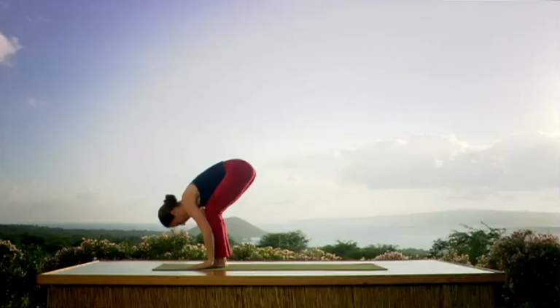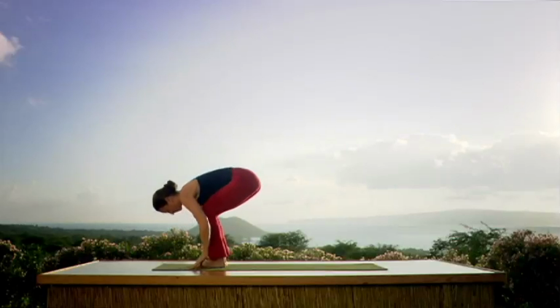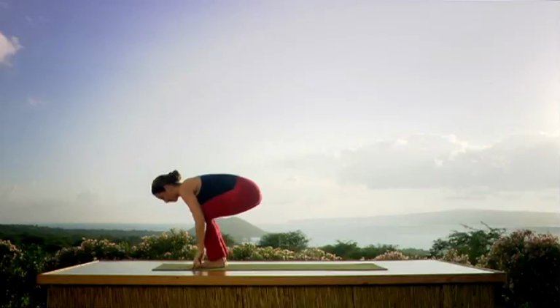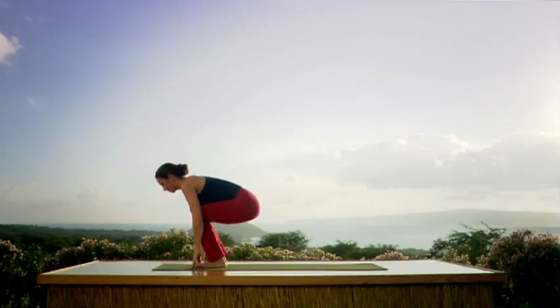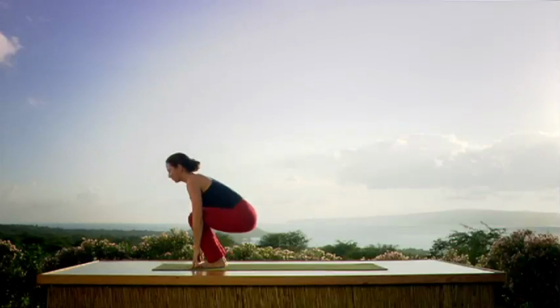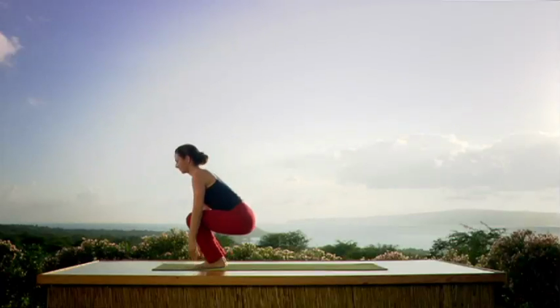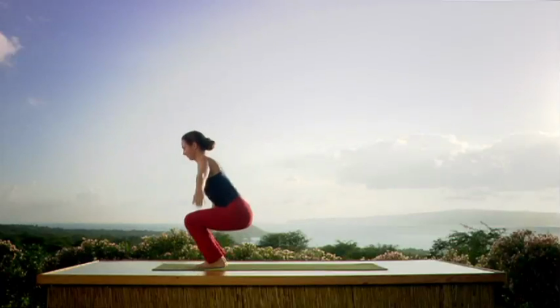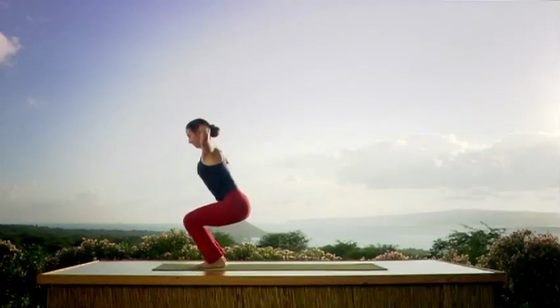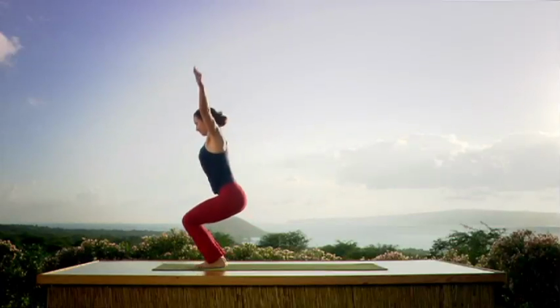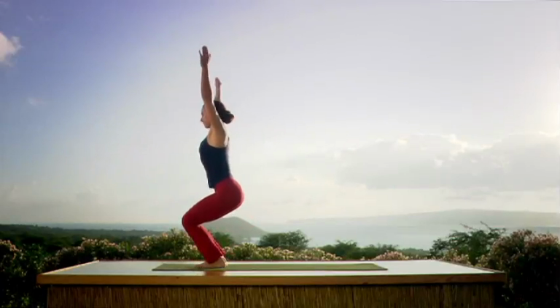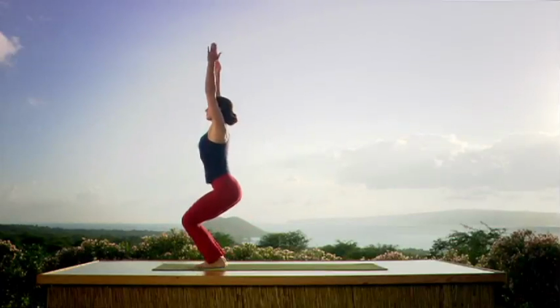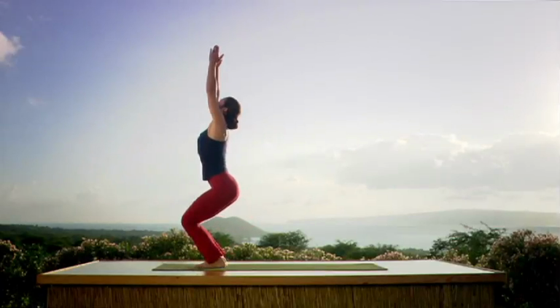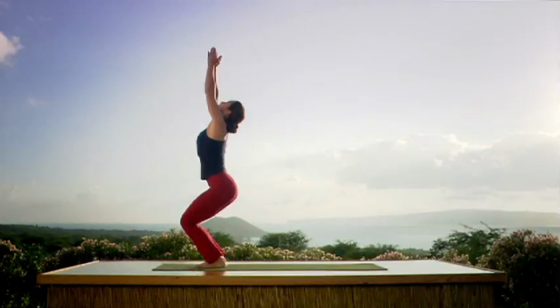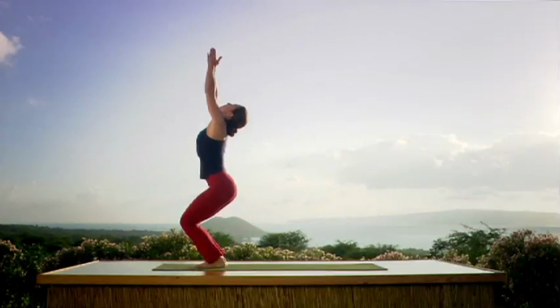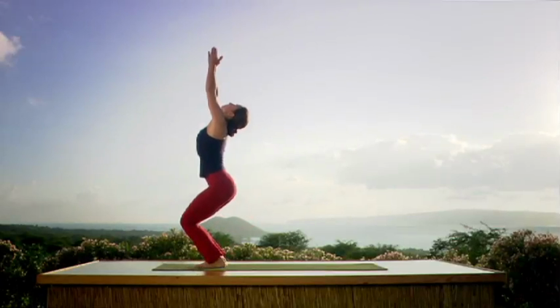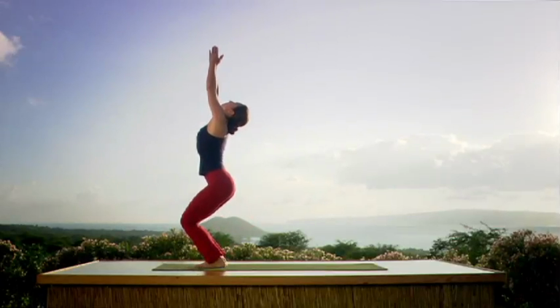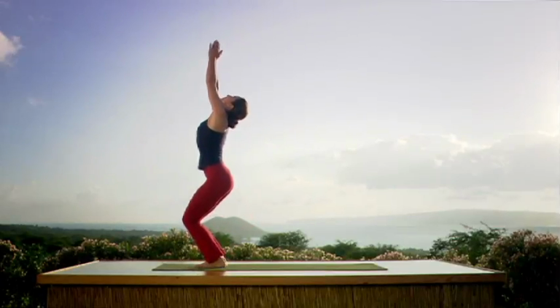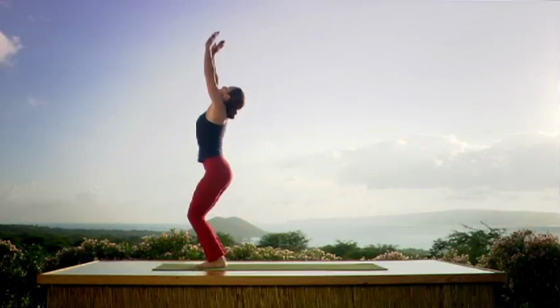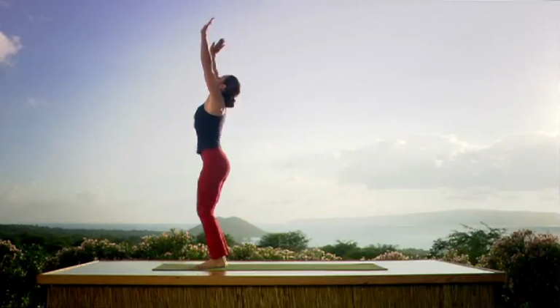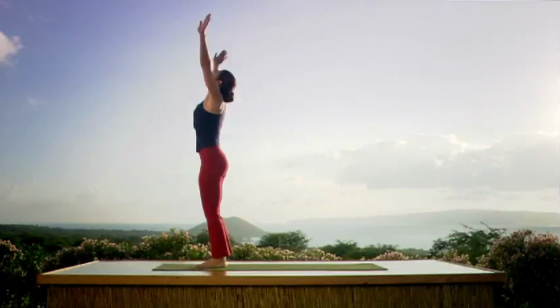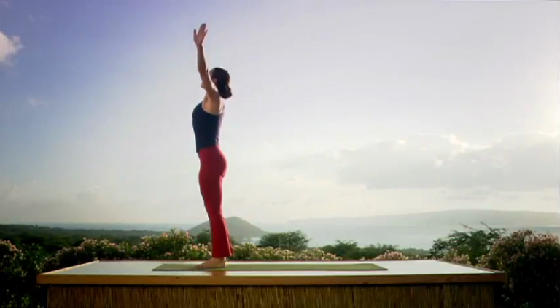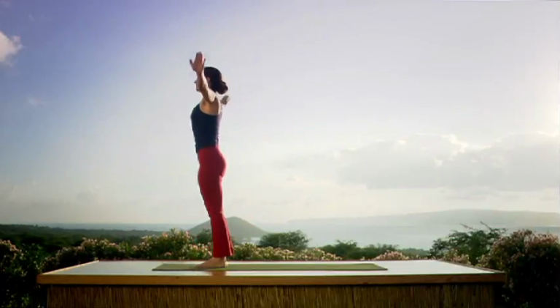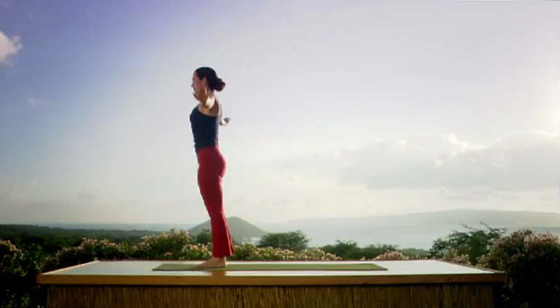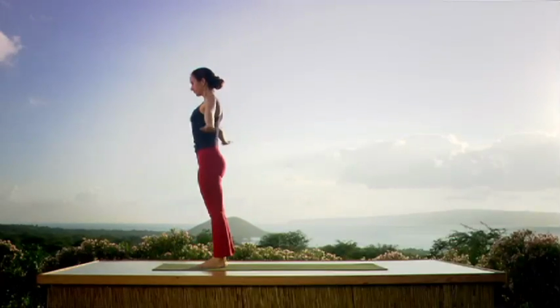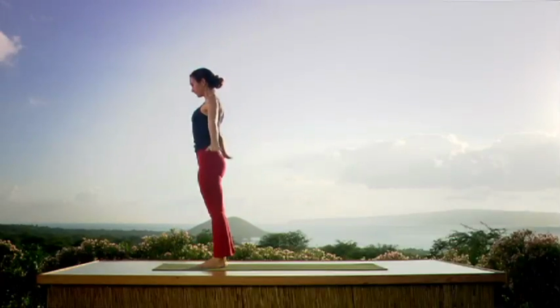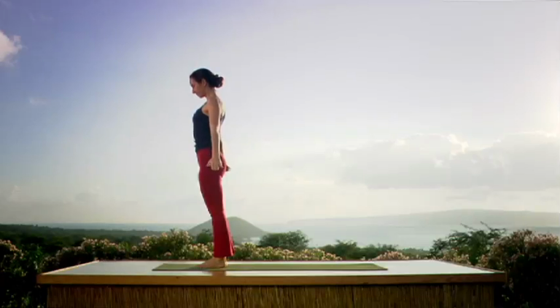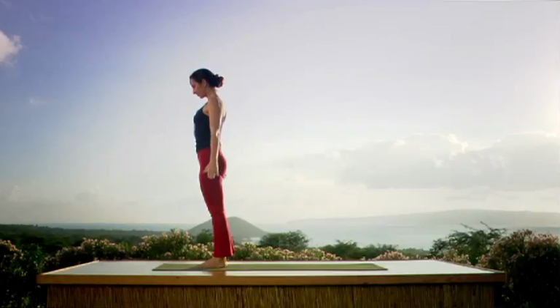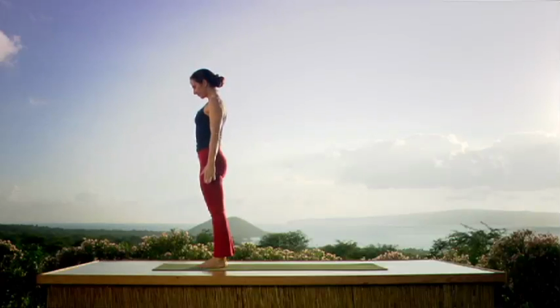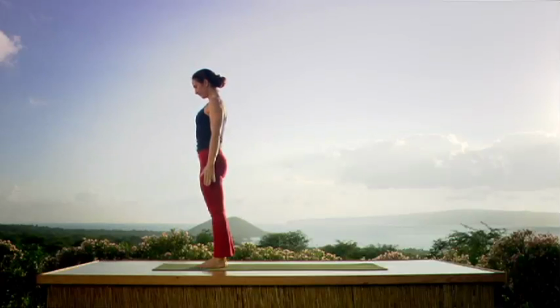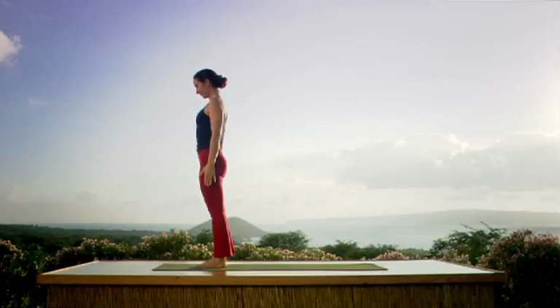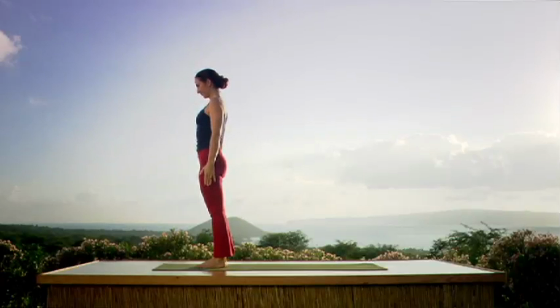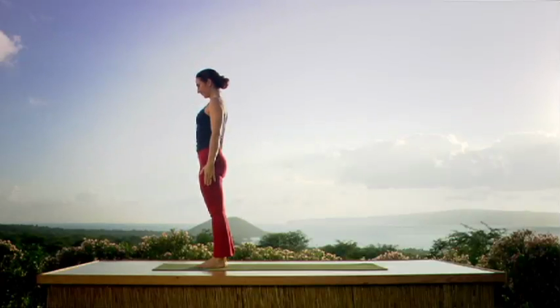Inhale — bend the knees, arms up, look up. Exhale. Straight legs. Samasthitihi.